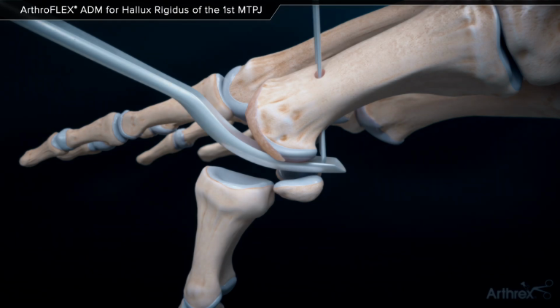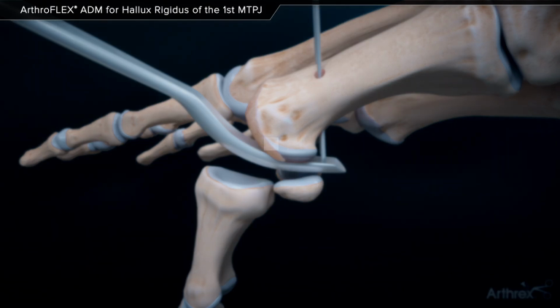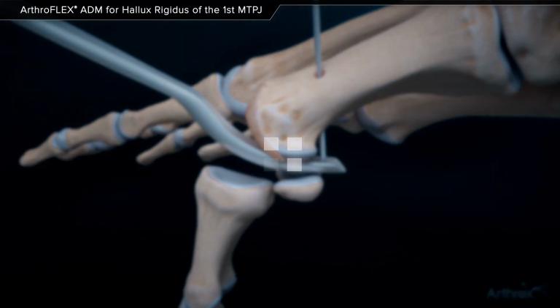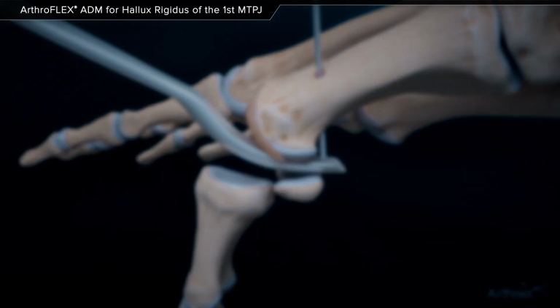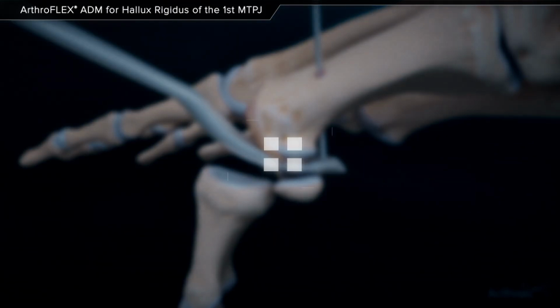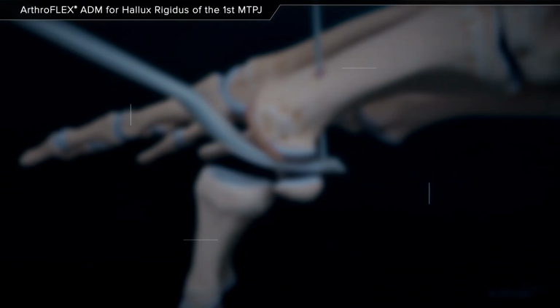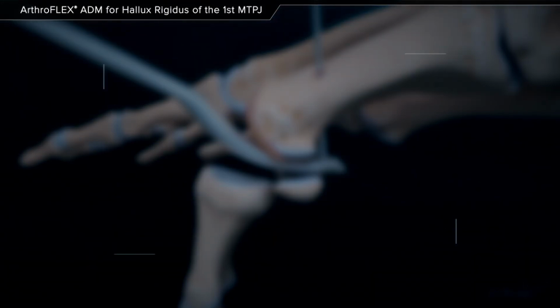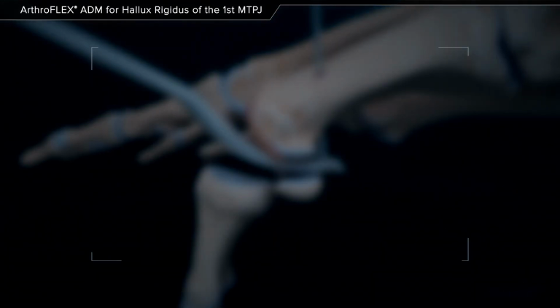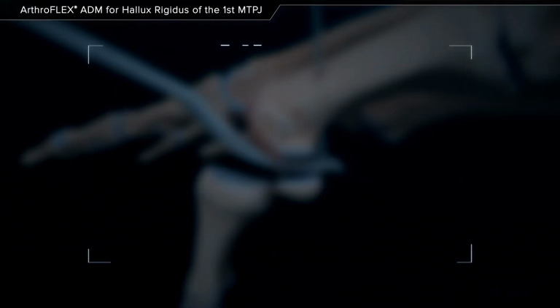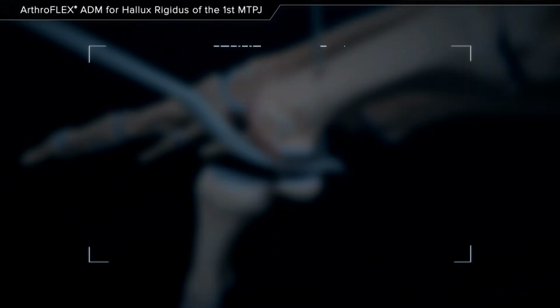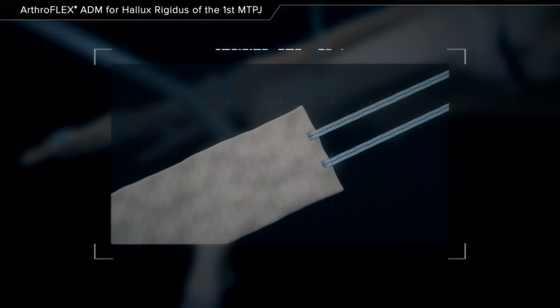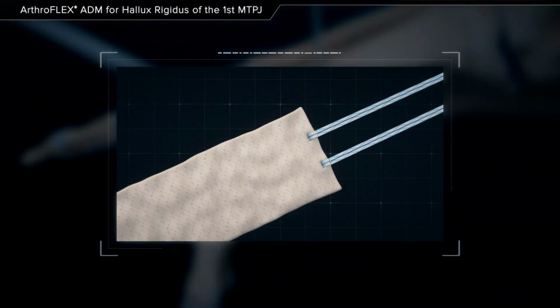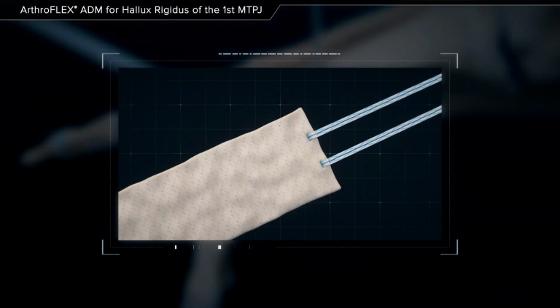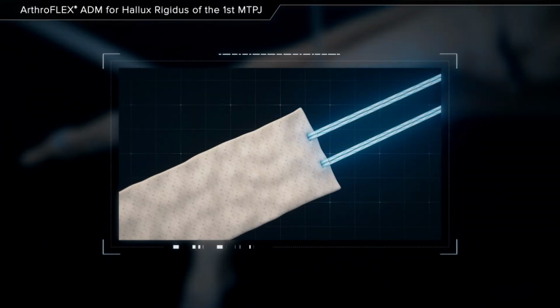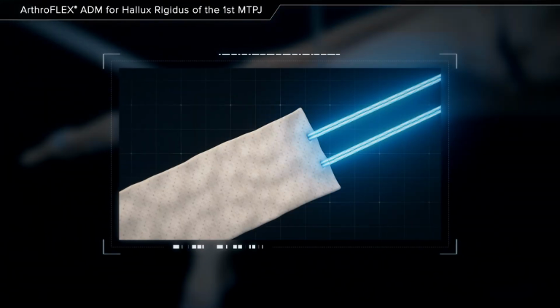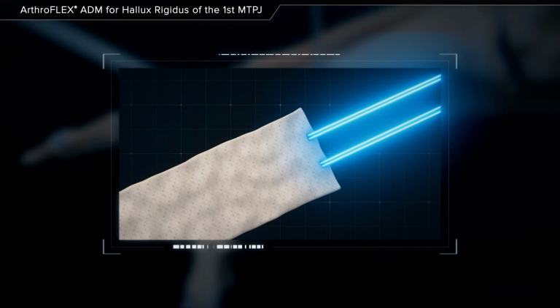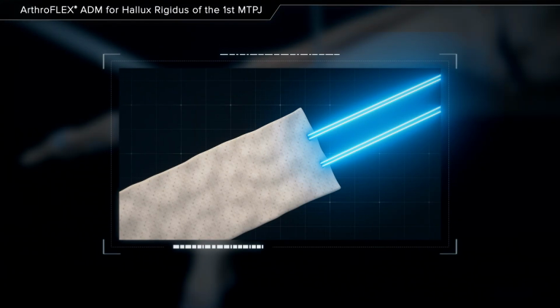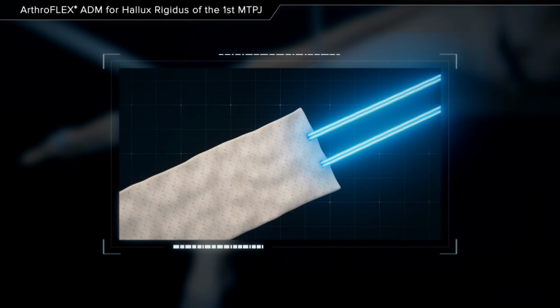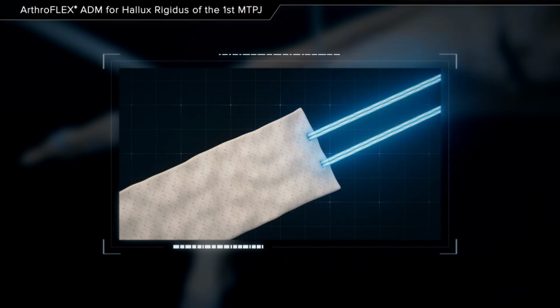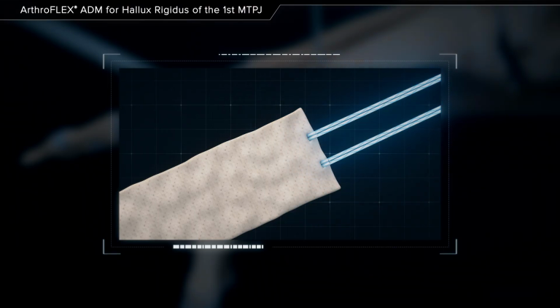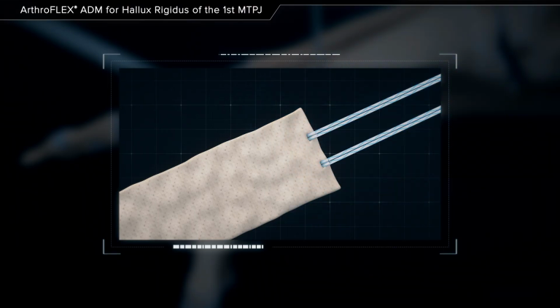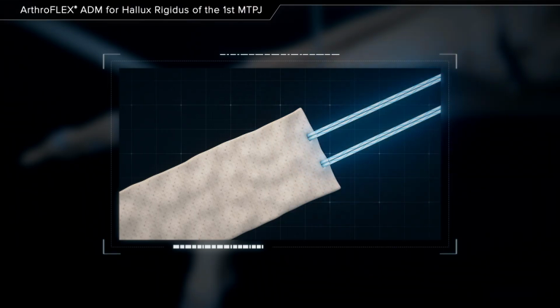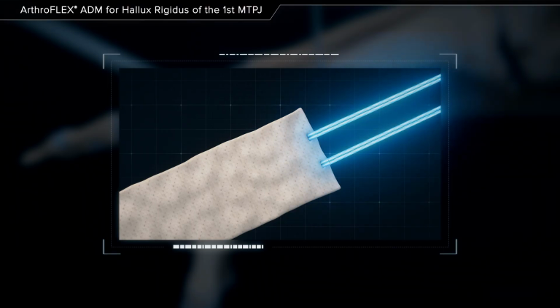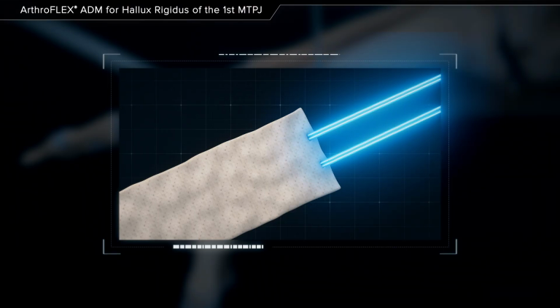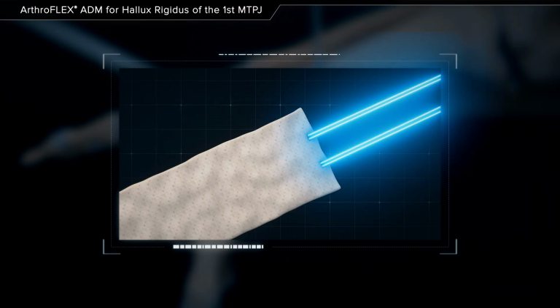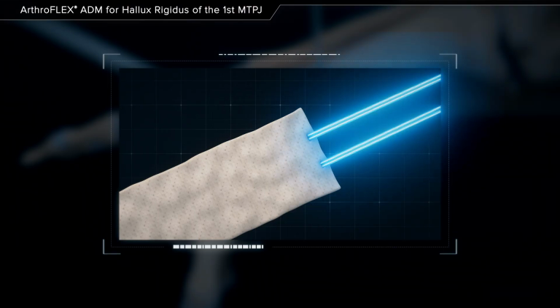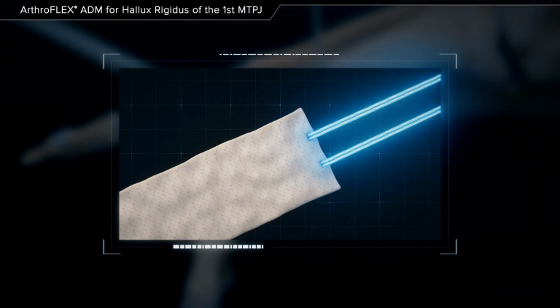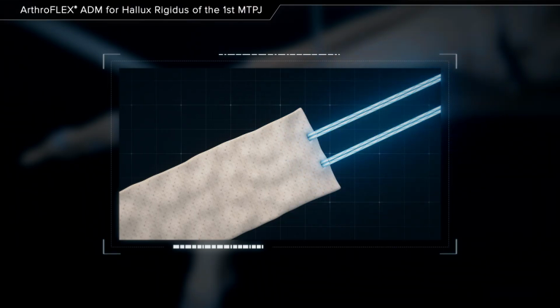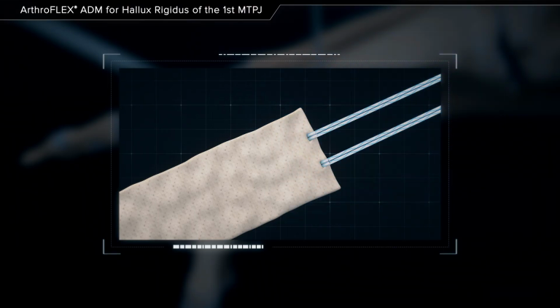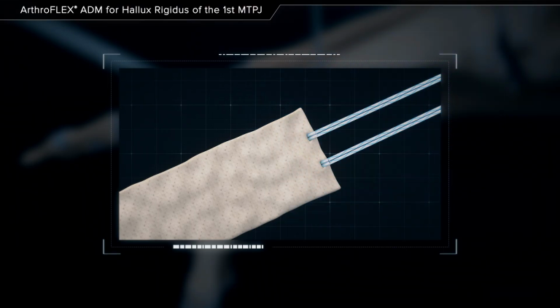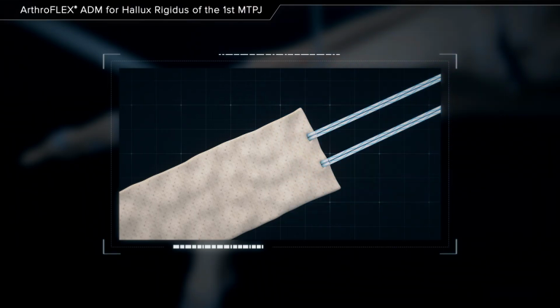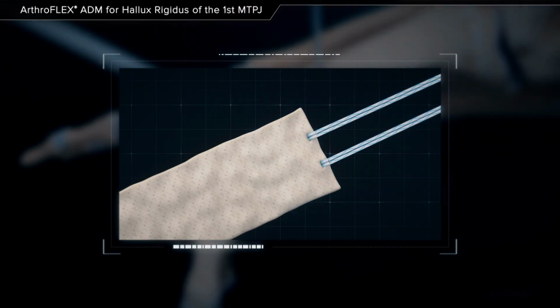Using suture tape, place luggage tag stitches on the narrow side of the arthroflex graft.